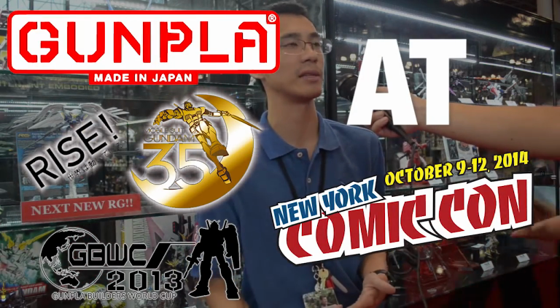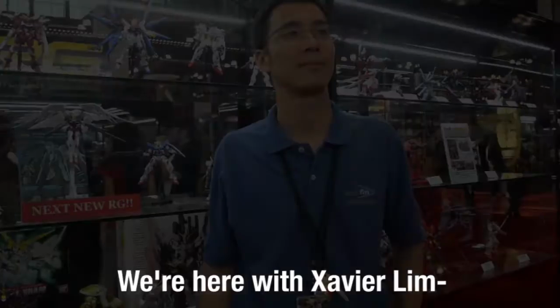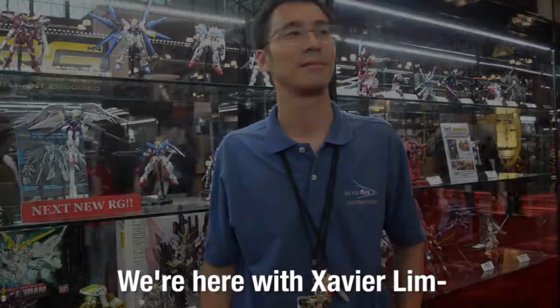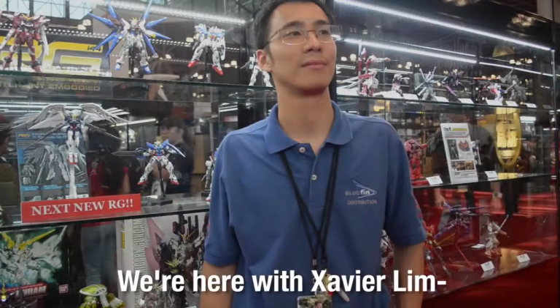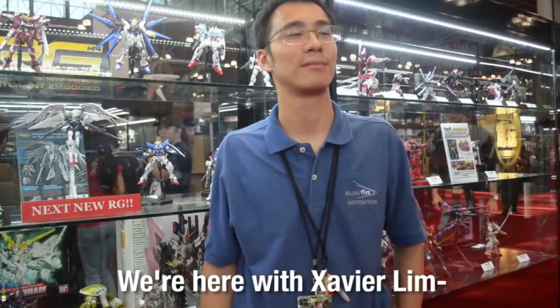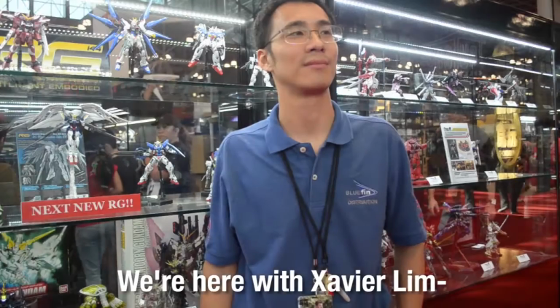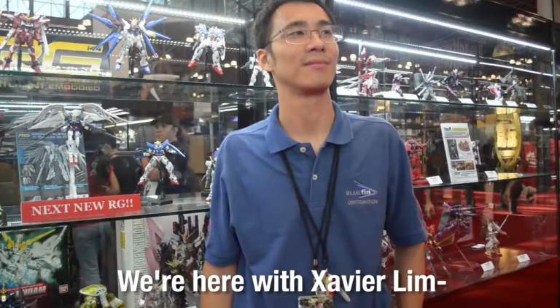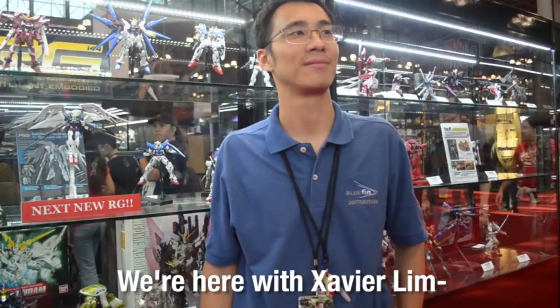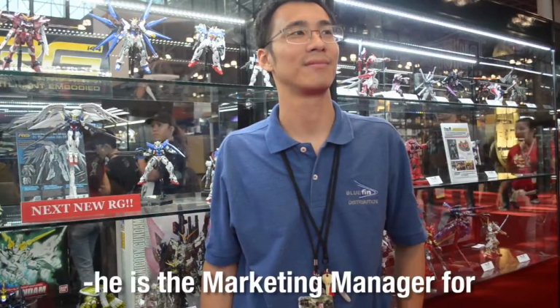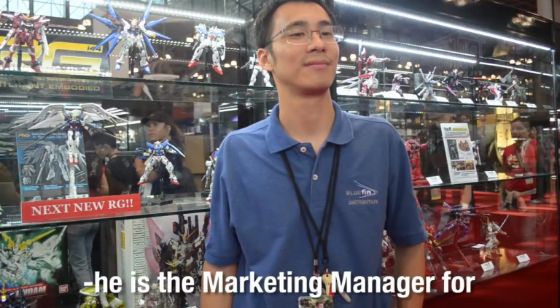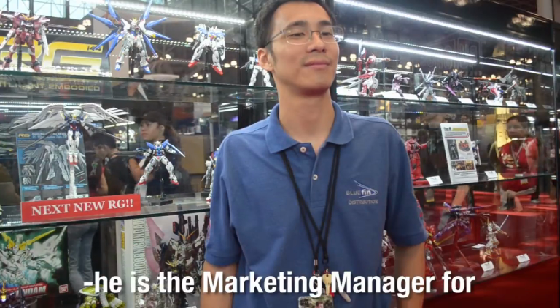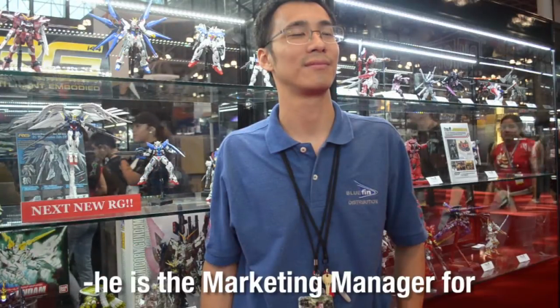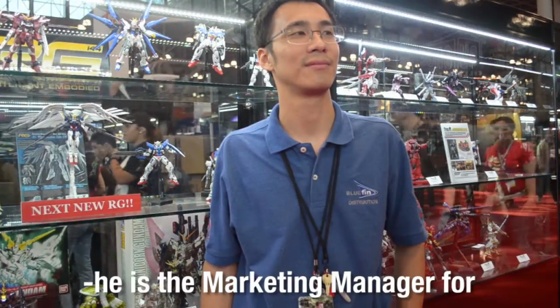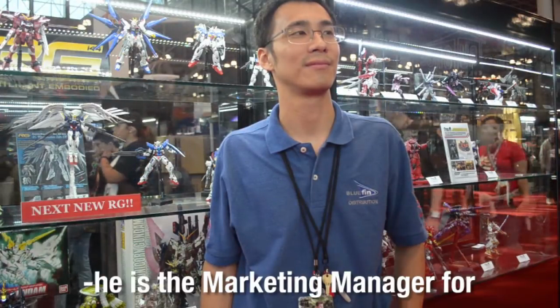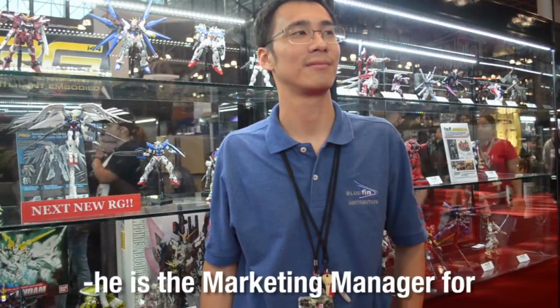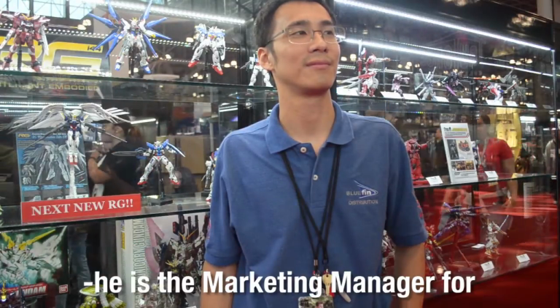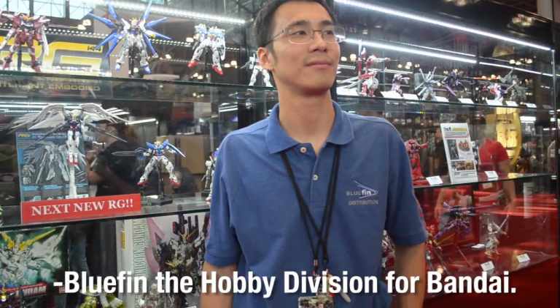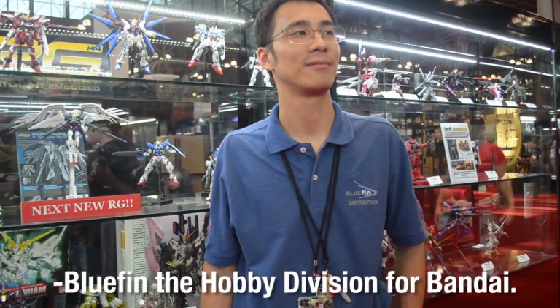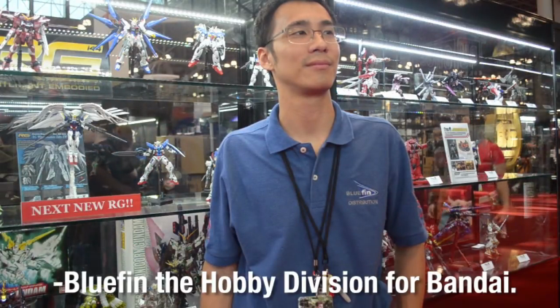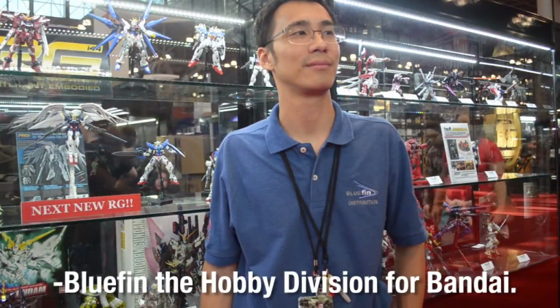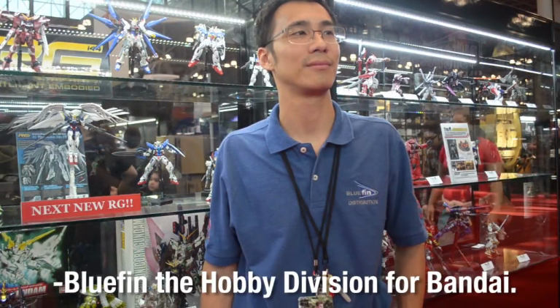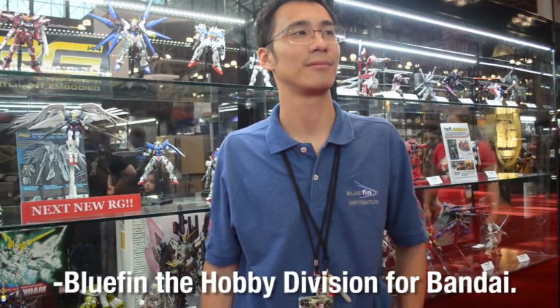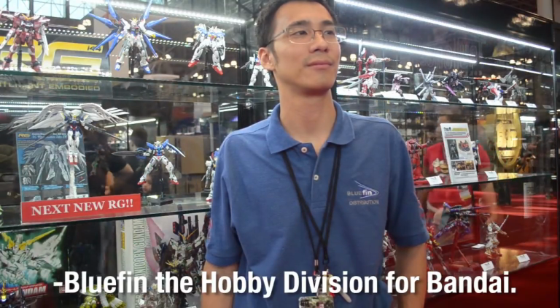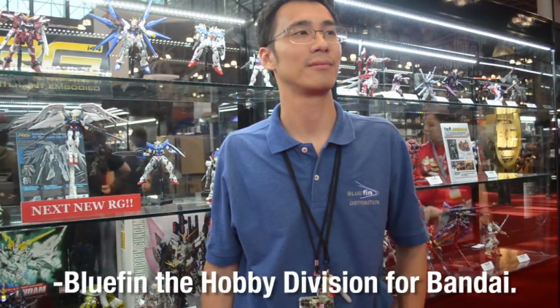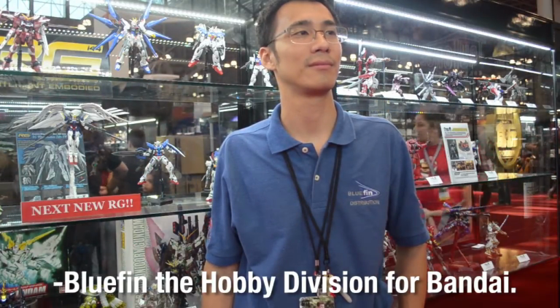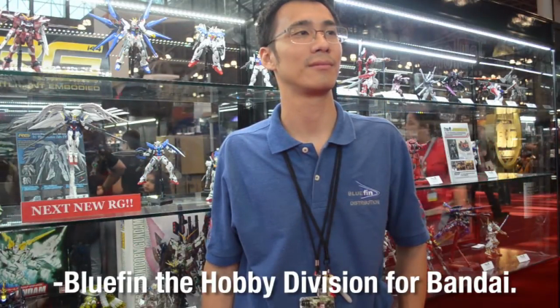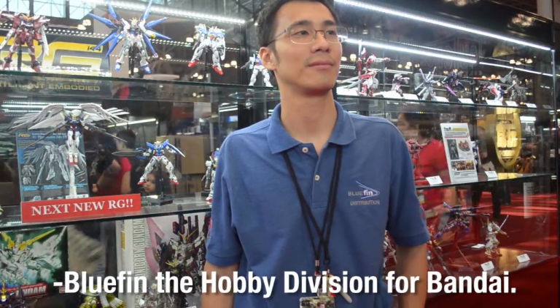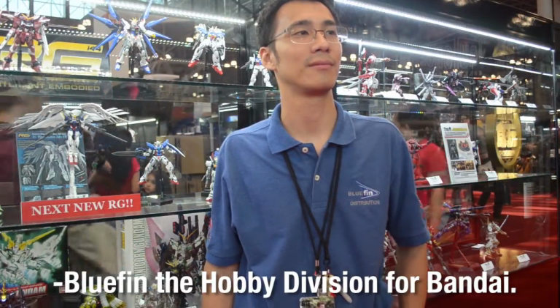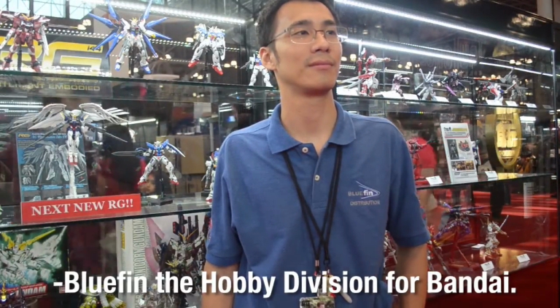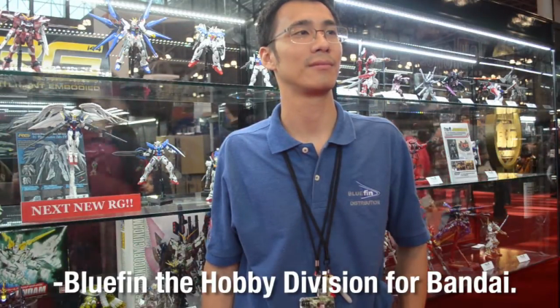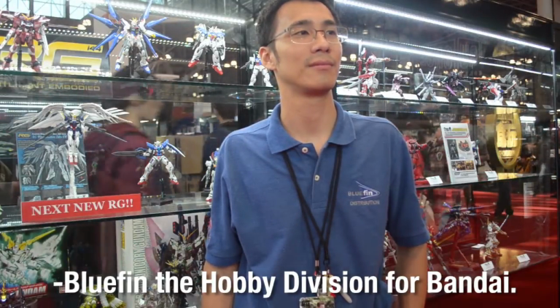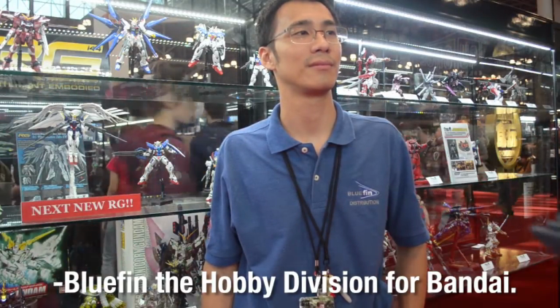We're here with Xavier Lim. He's the marketing manager for Bluefin, the hobby division of Bandai.